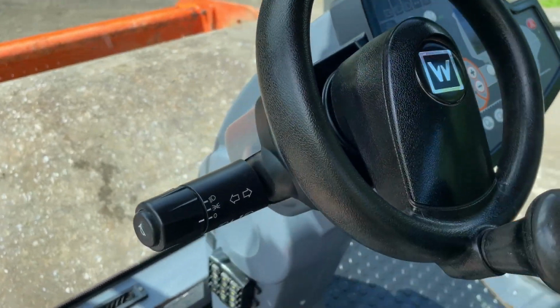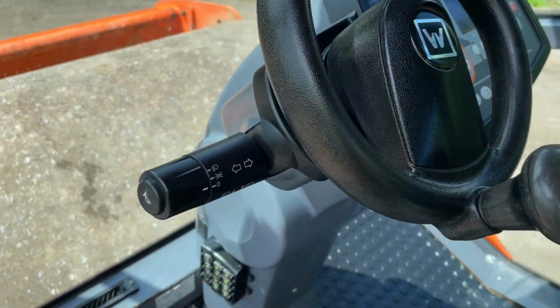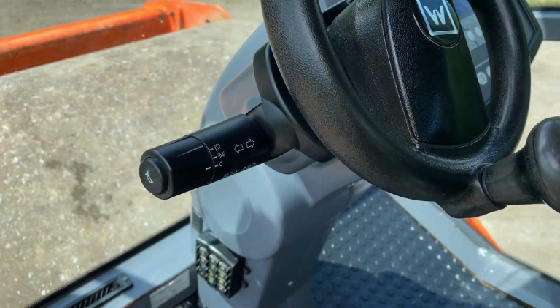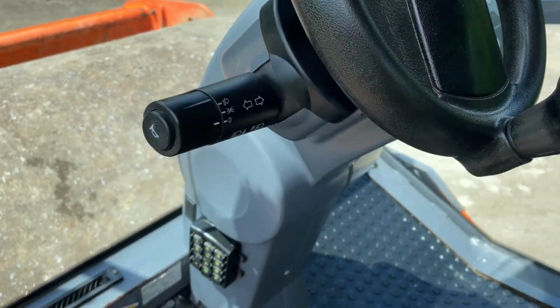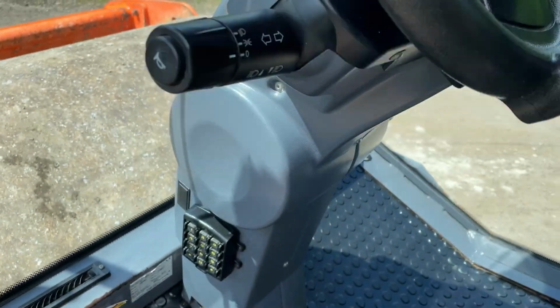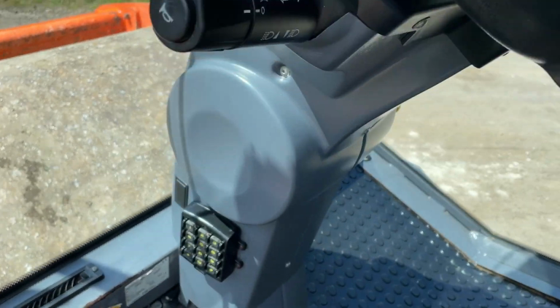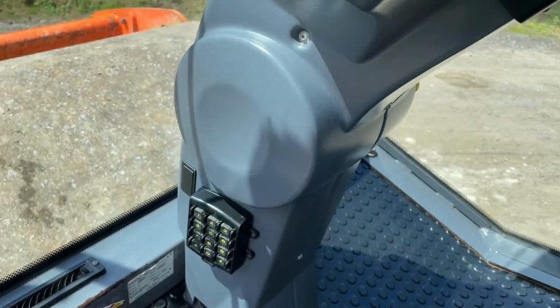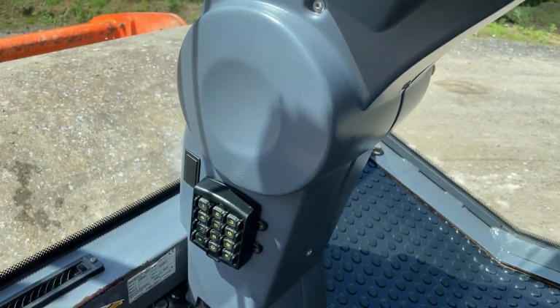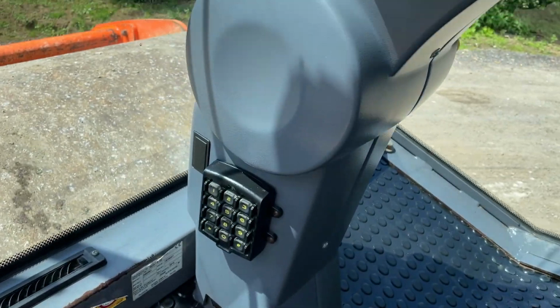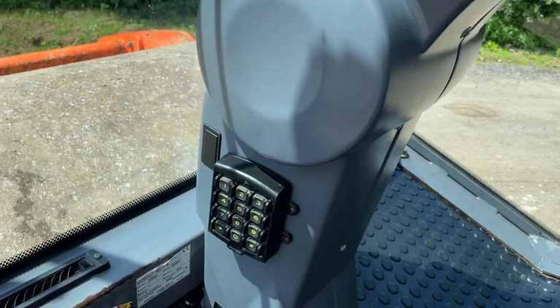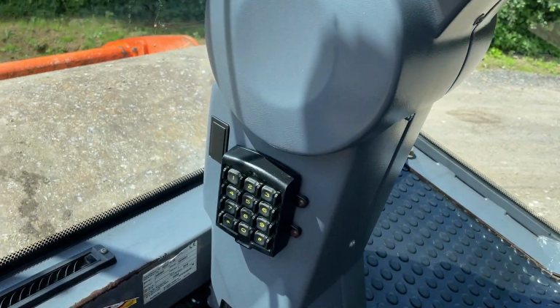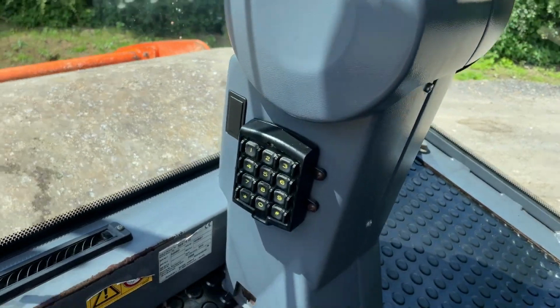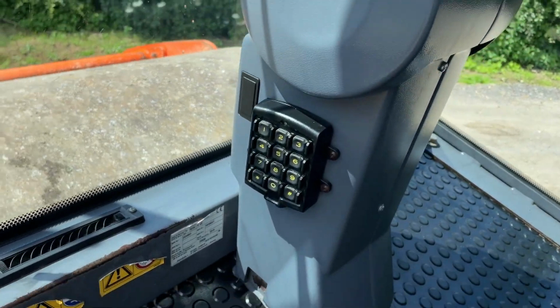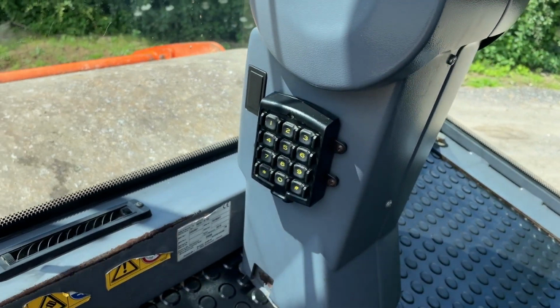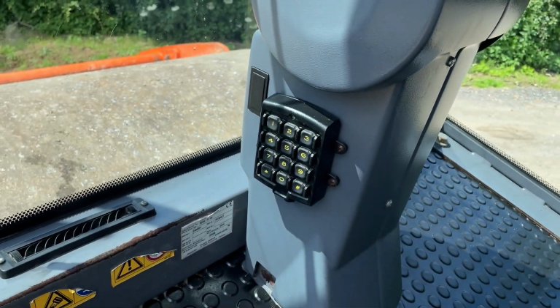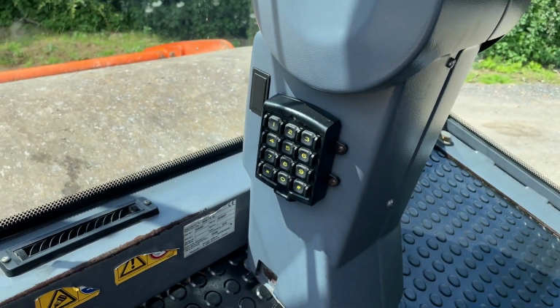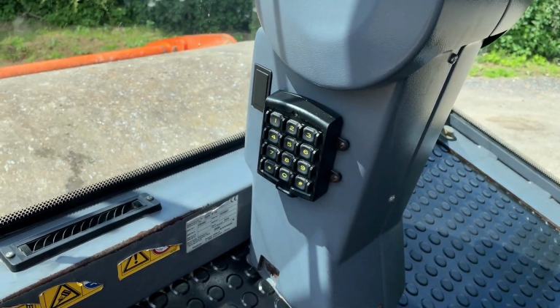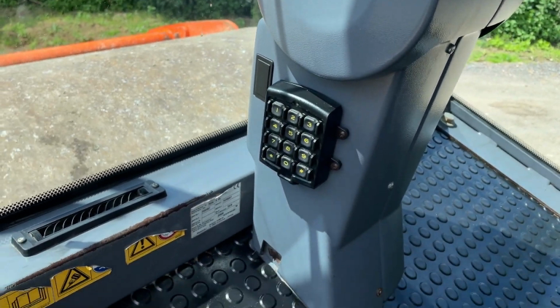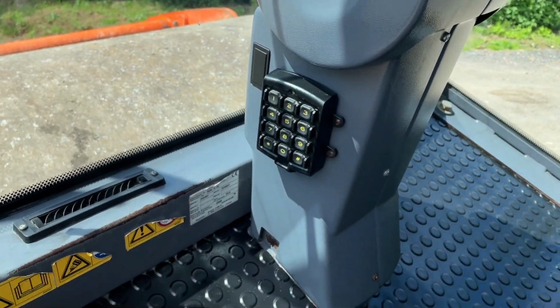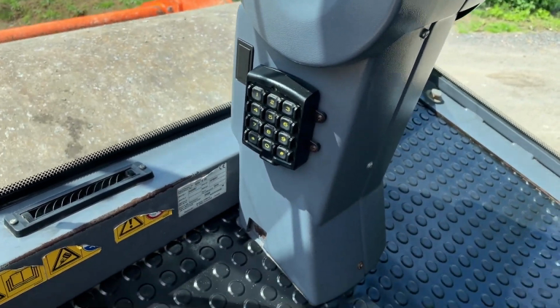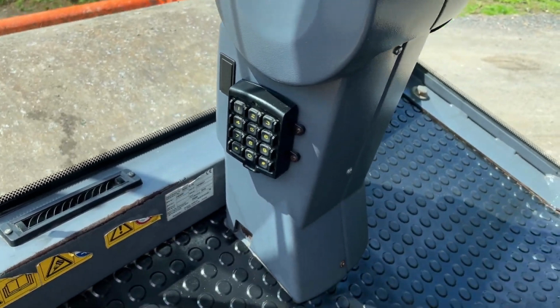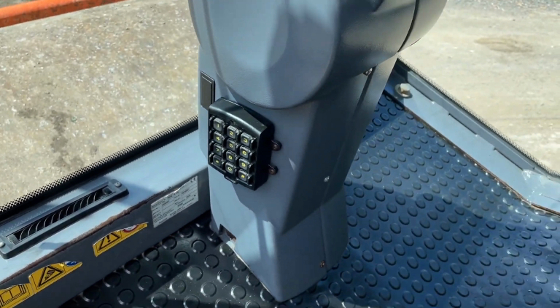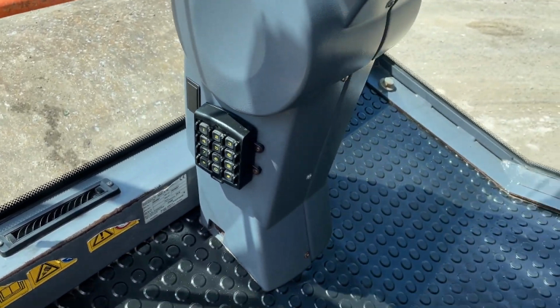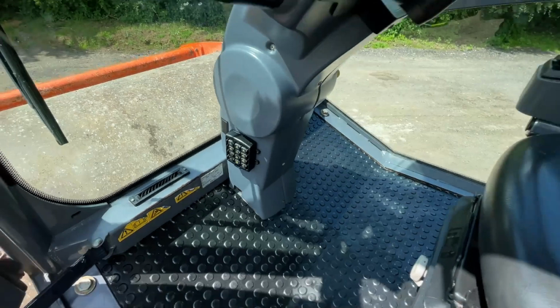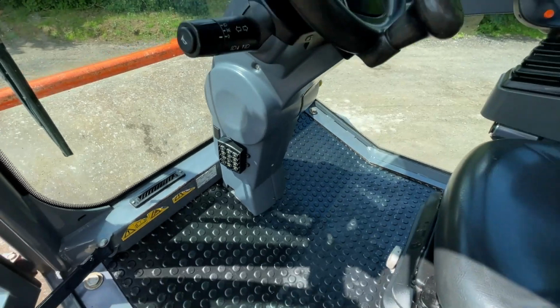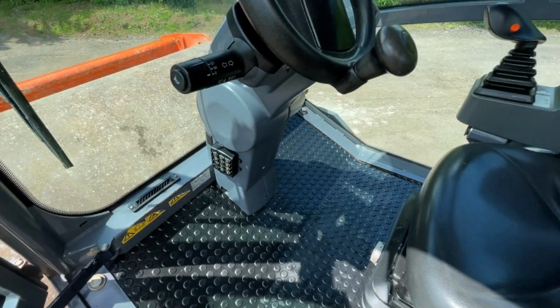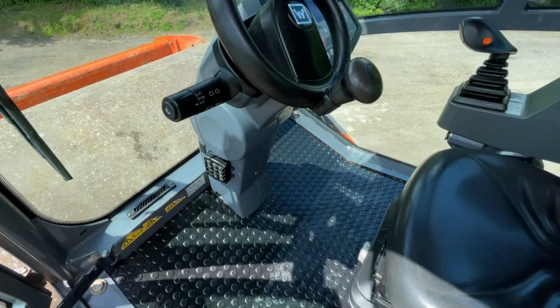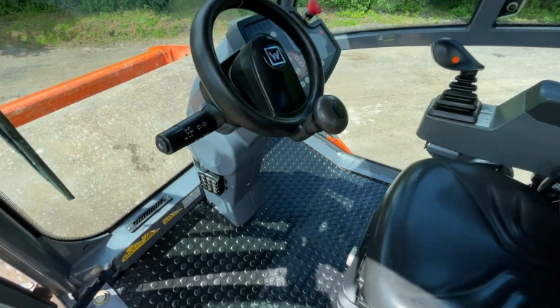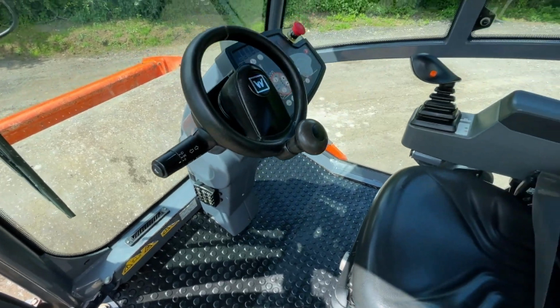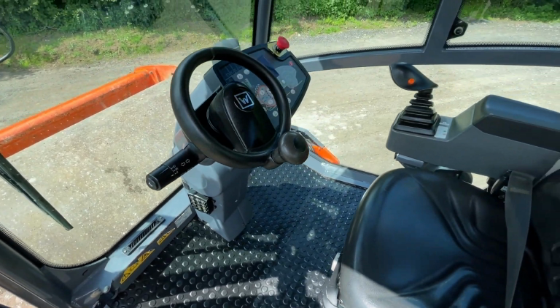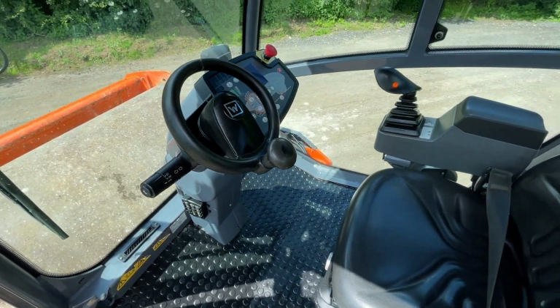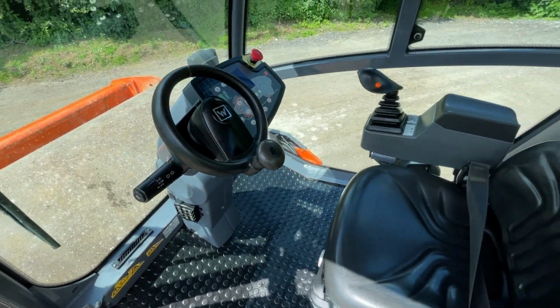The machine is also fitted with a keypad immobiliser, which helps prevent theft.